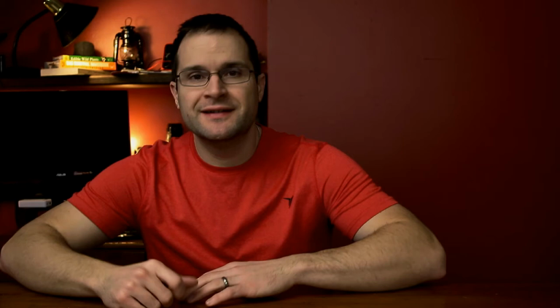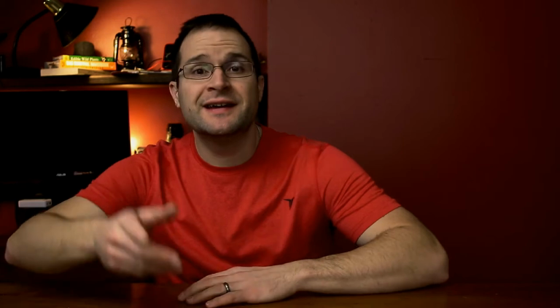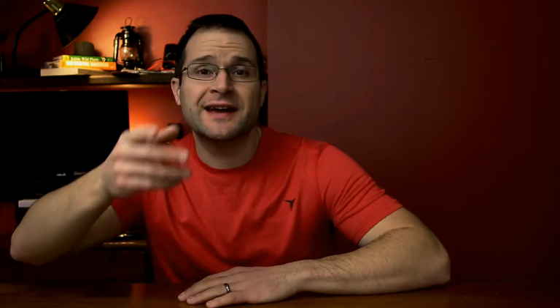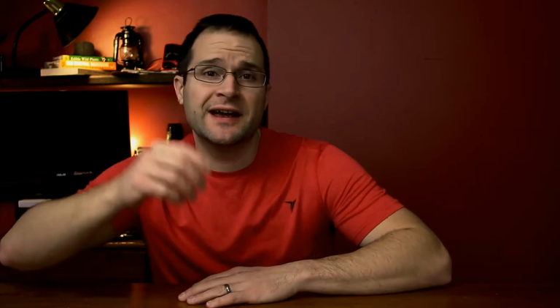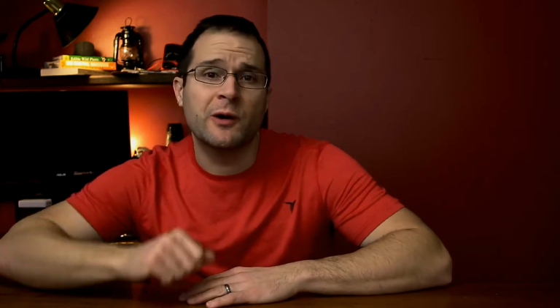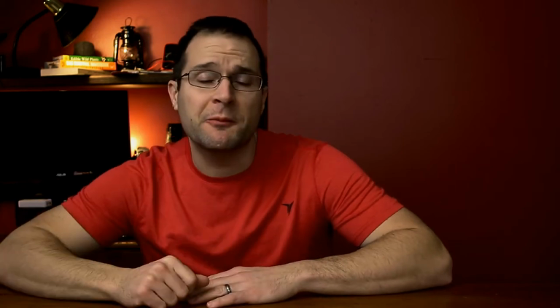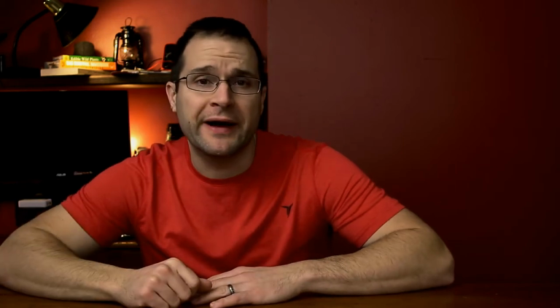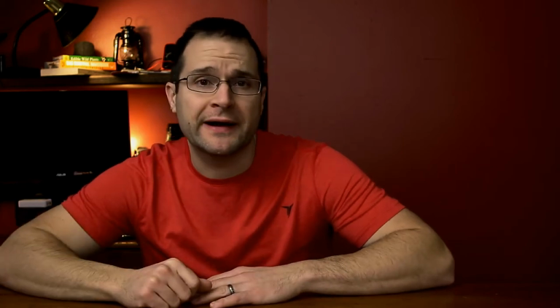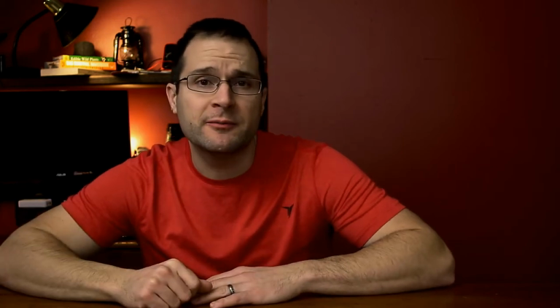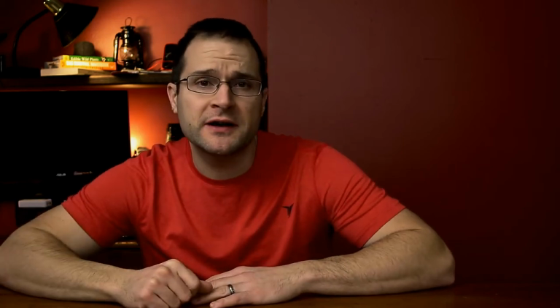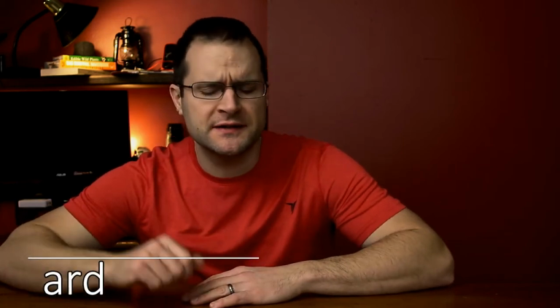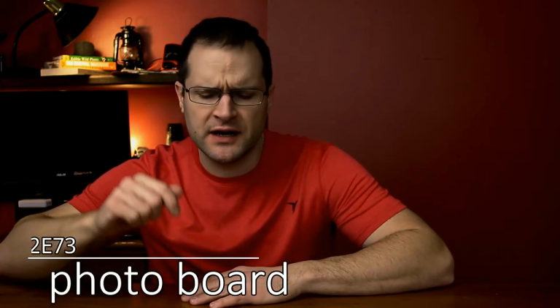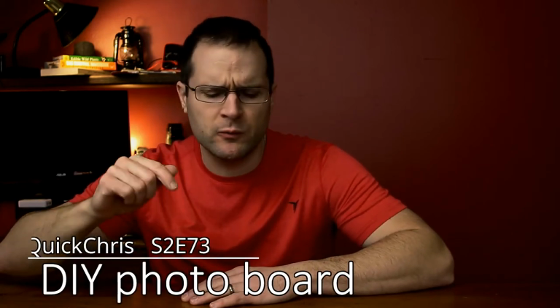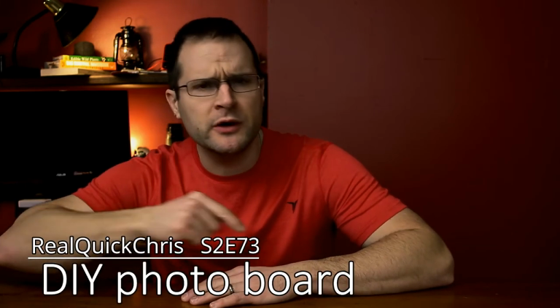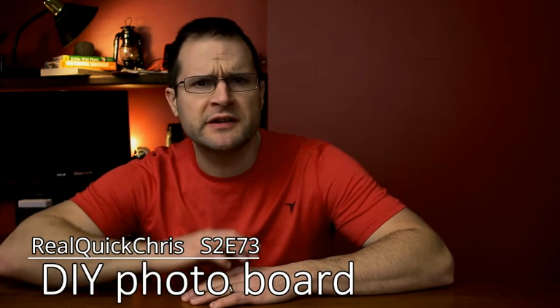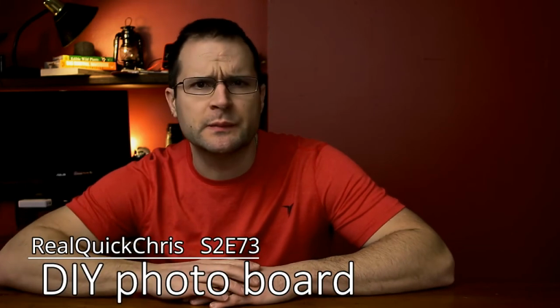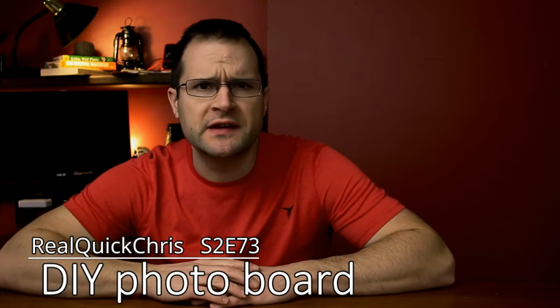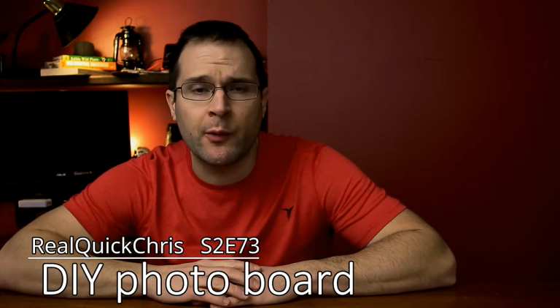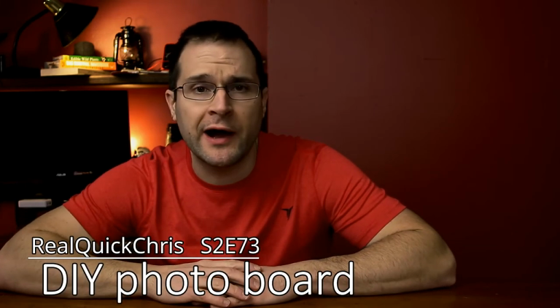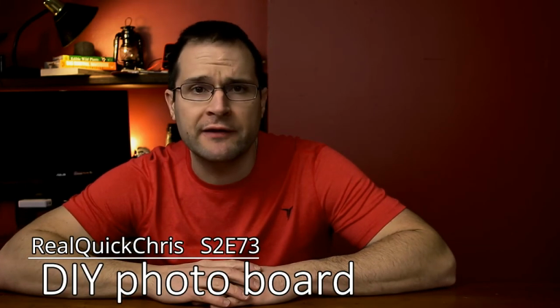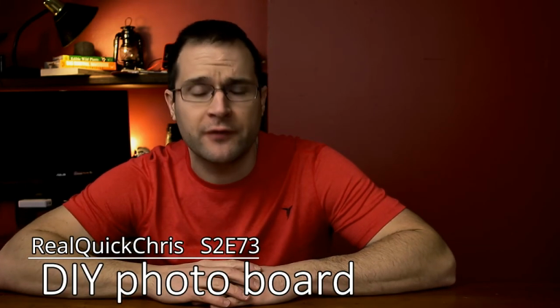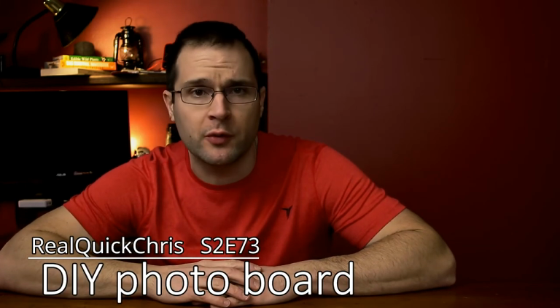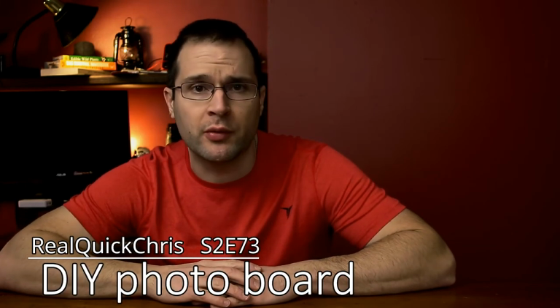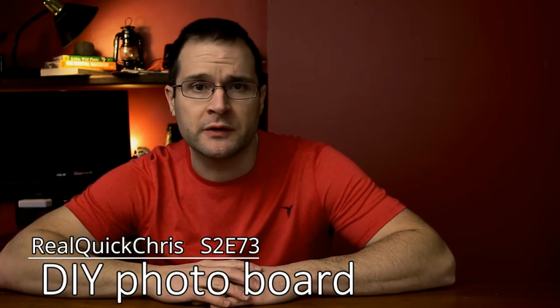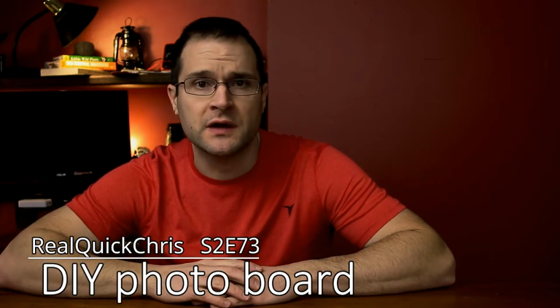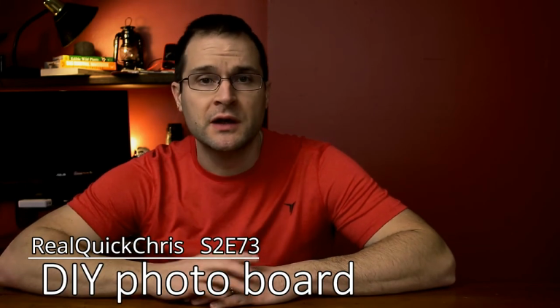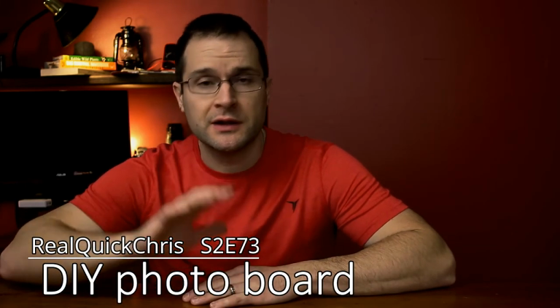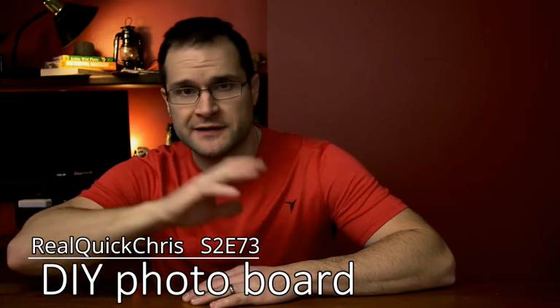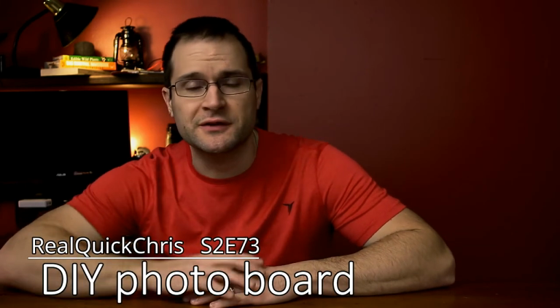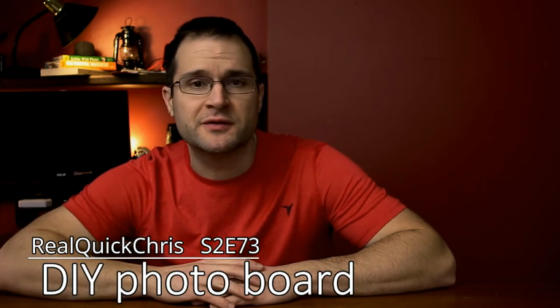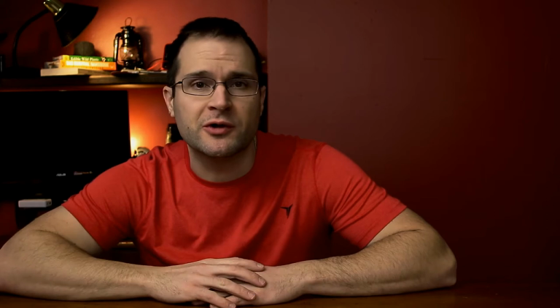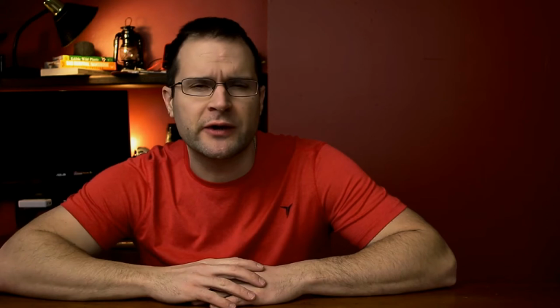Hey, welcome back. I'm Chris and today we're gonna make some DIY photo boards. Let's do this real quick.